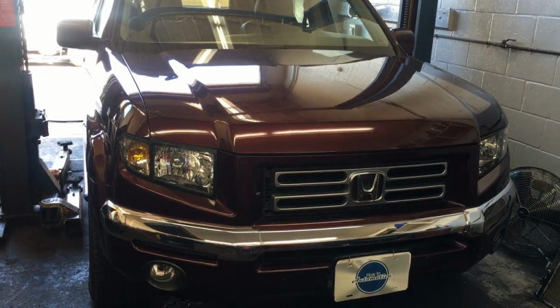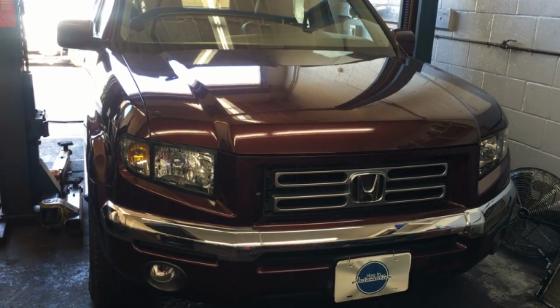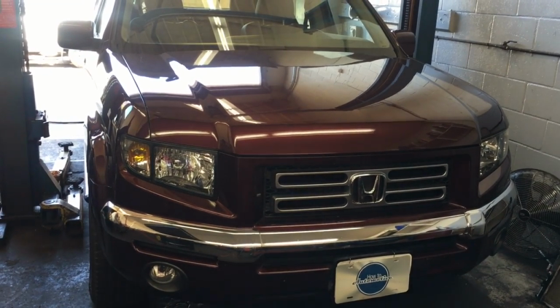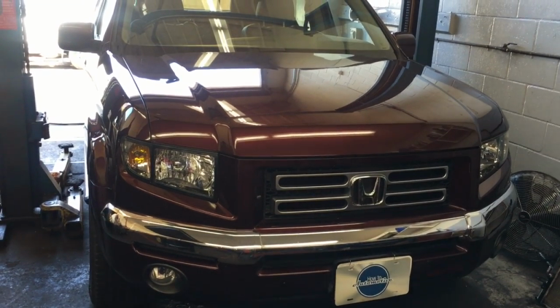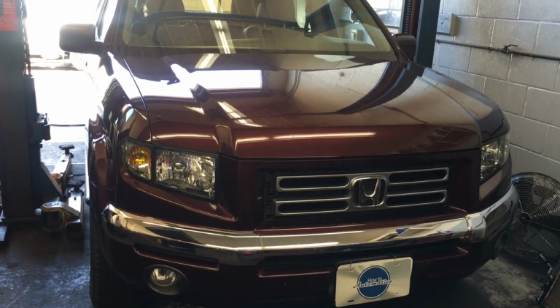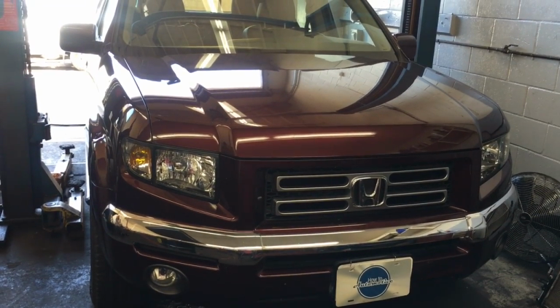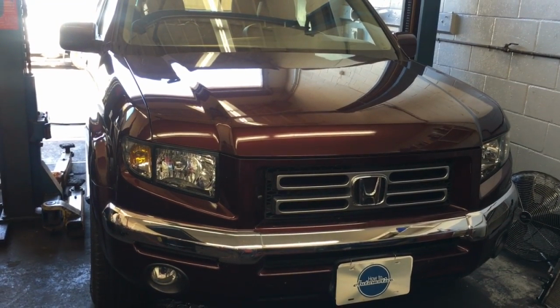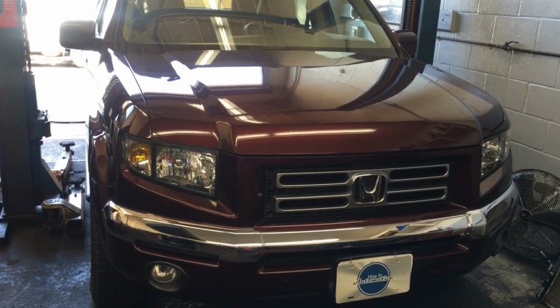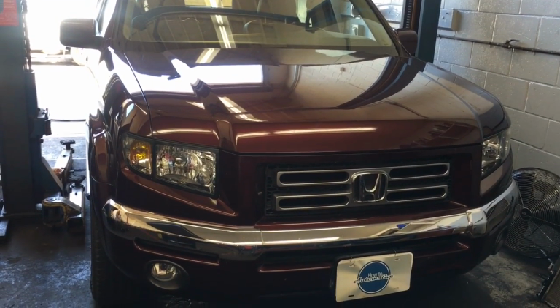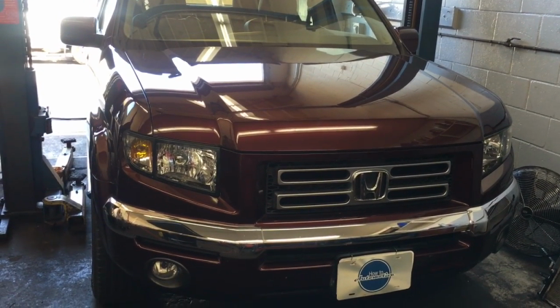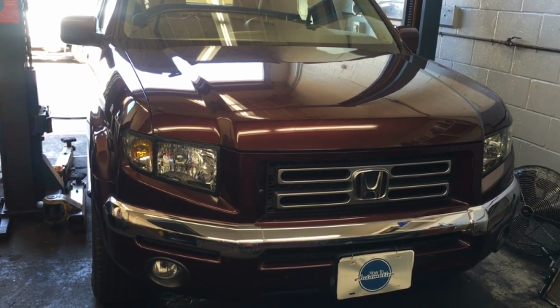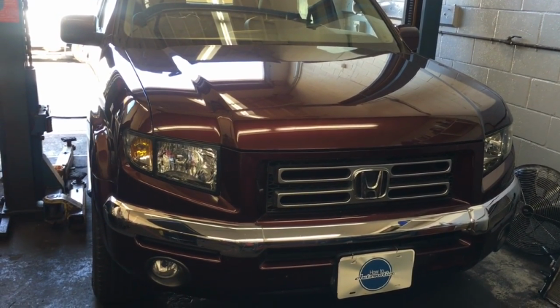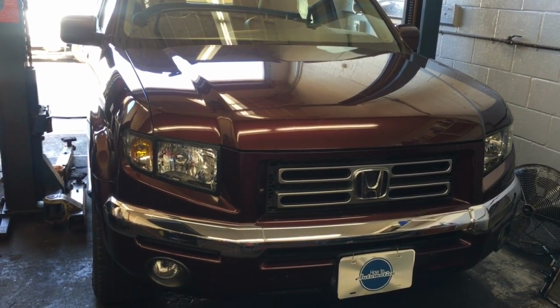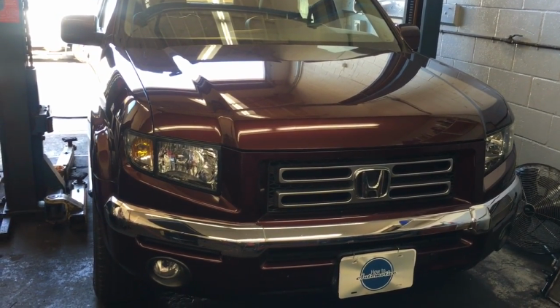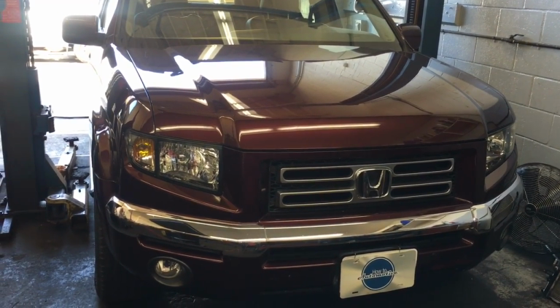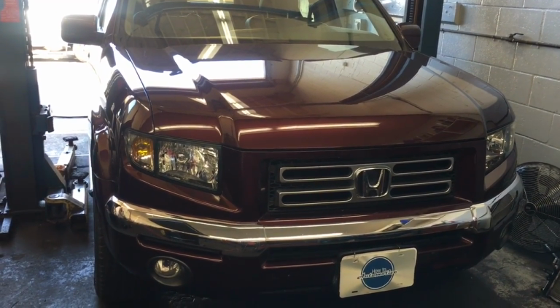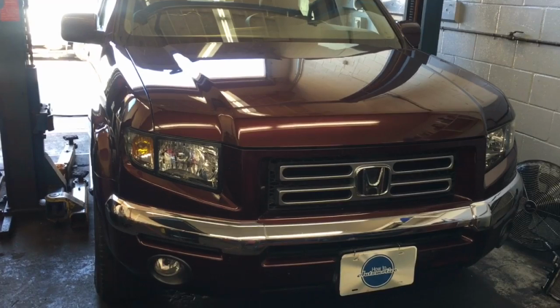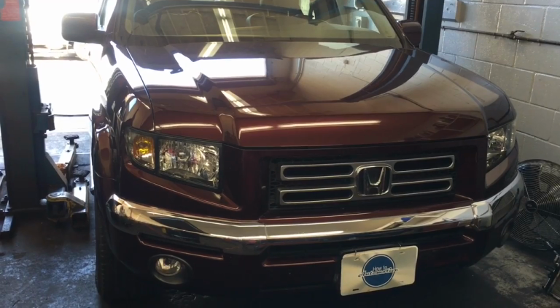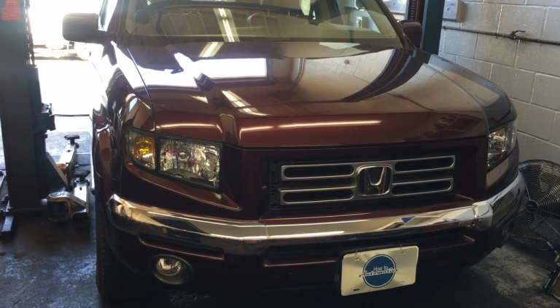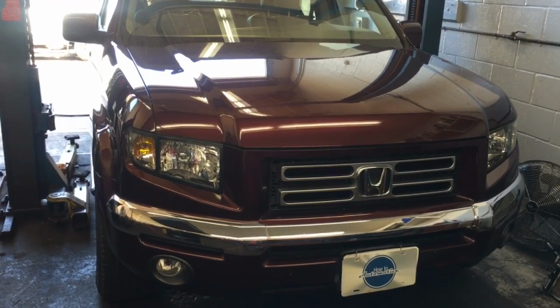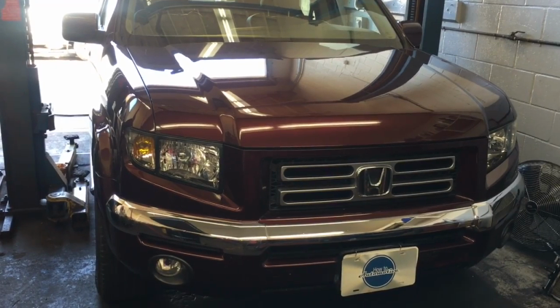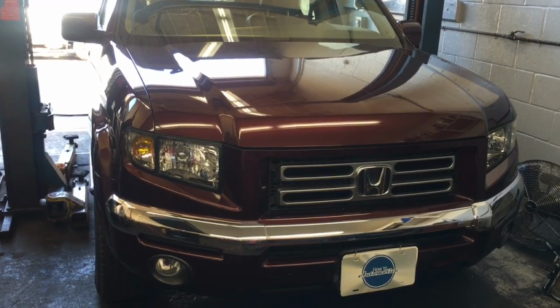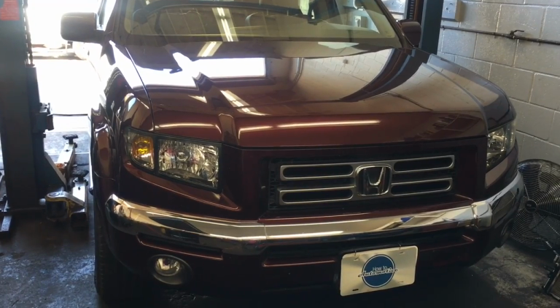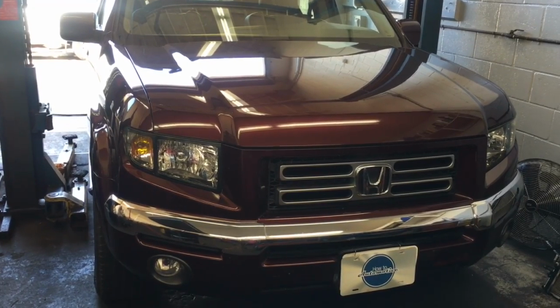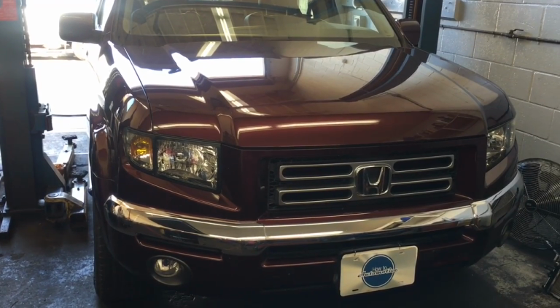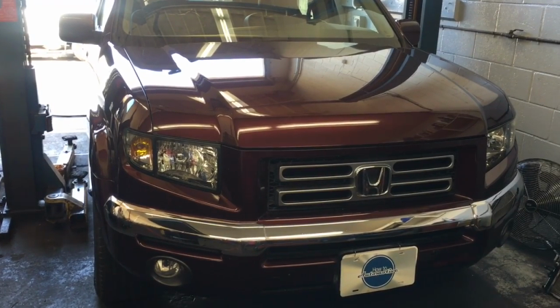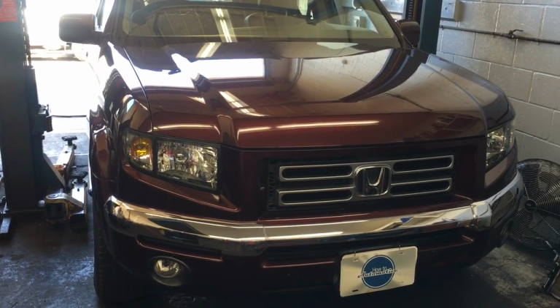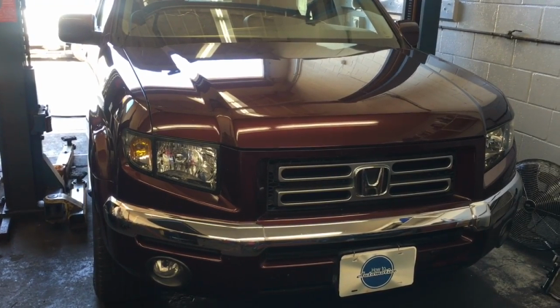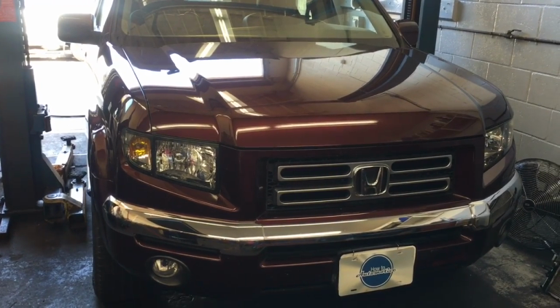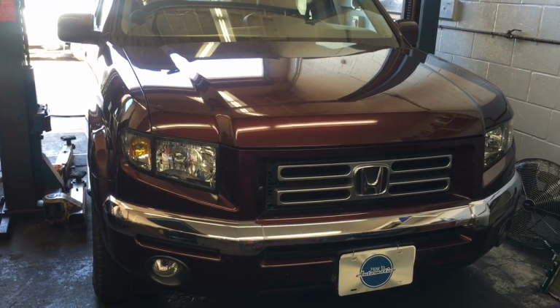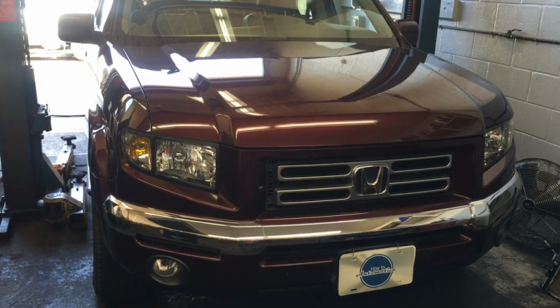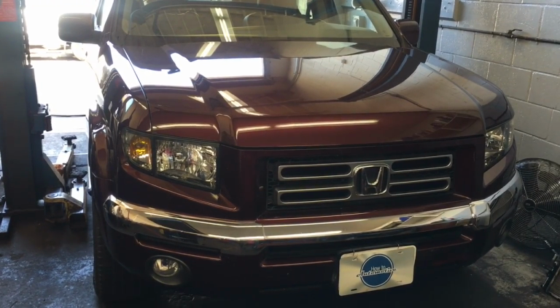2008 Honda Ridgeline / Honda Pilot oil pan replacement. I'm Brian Esser from How To Automotive.